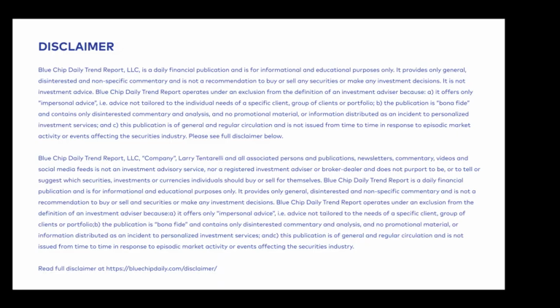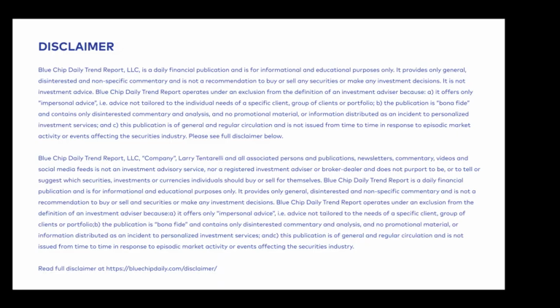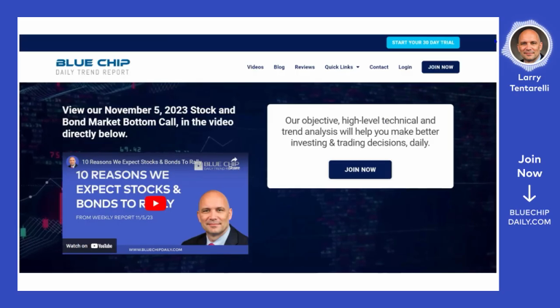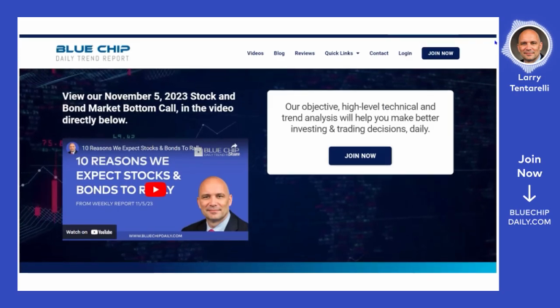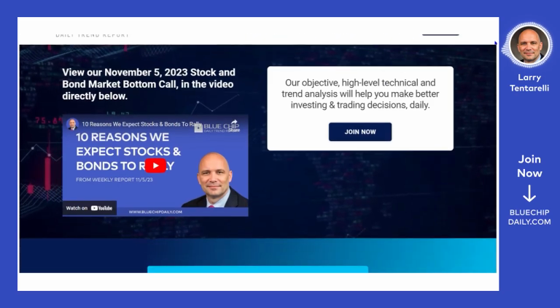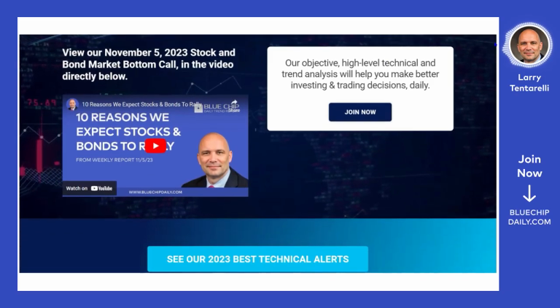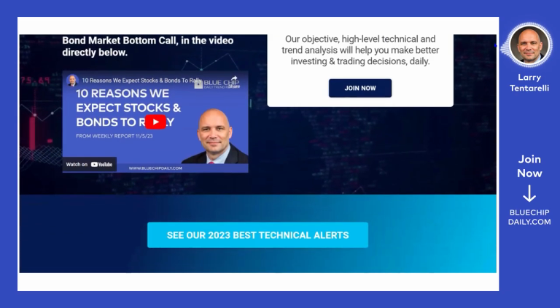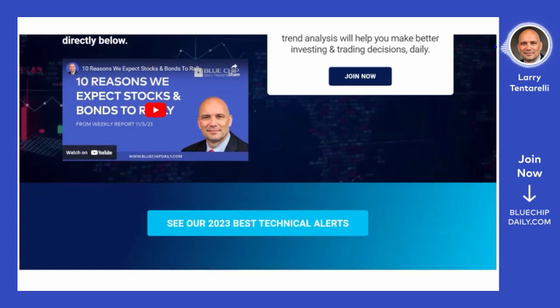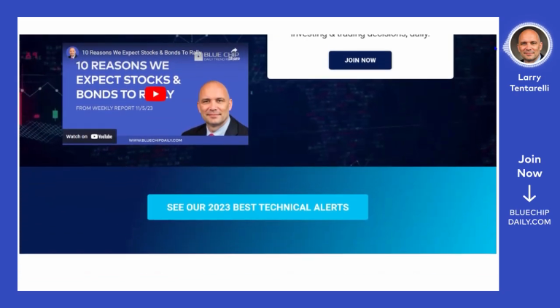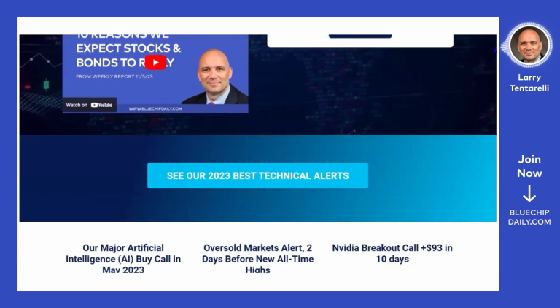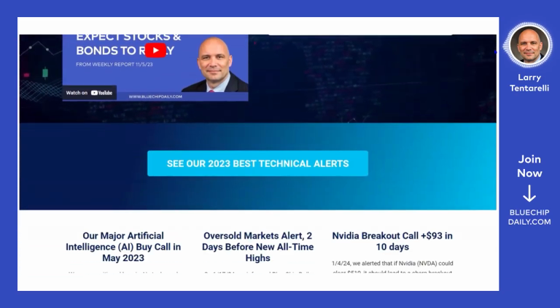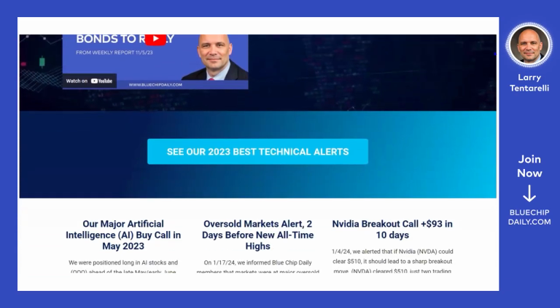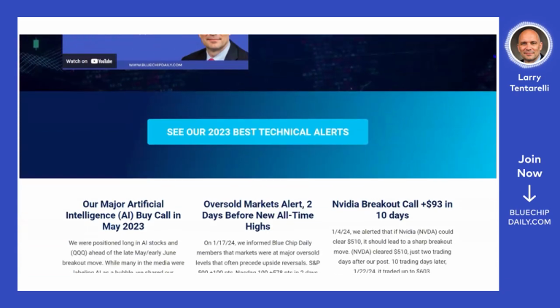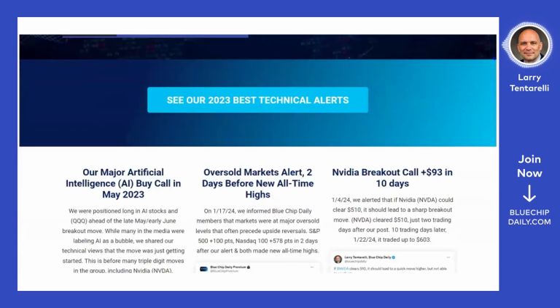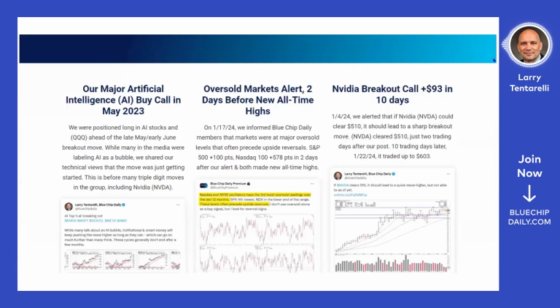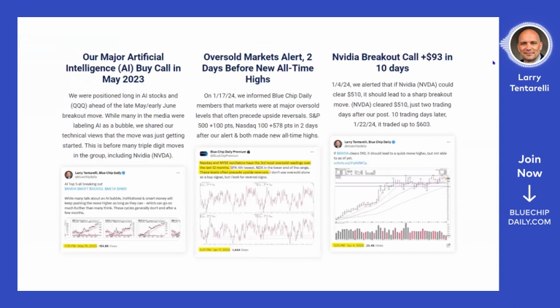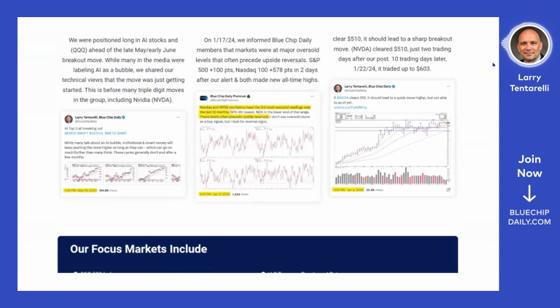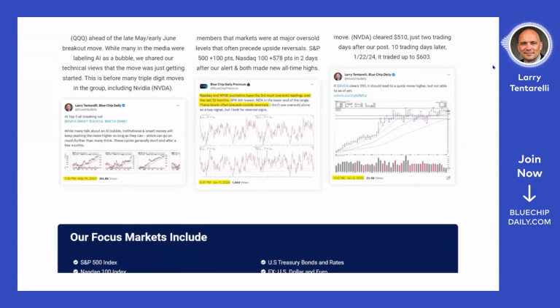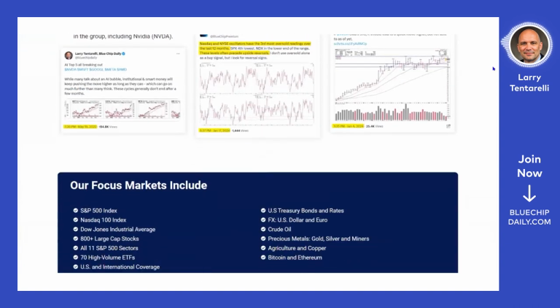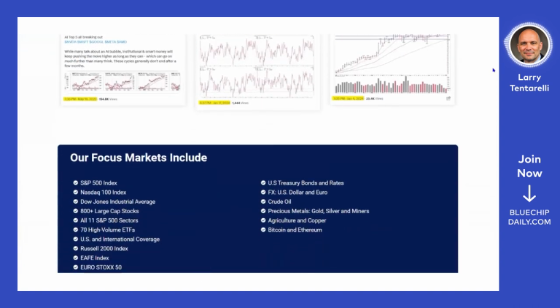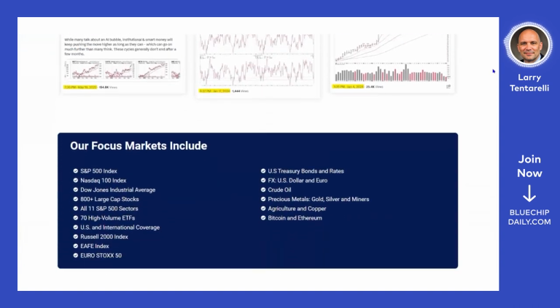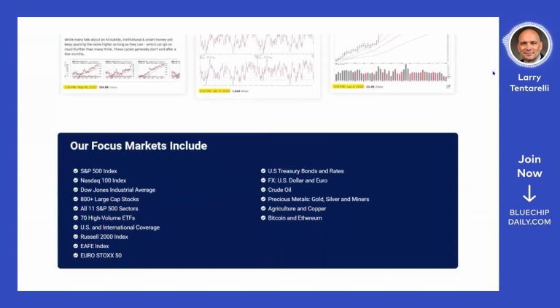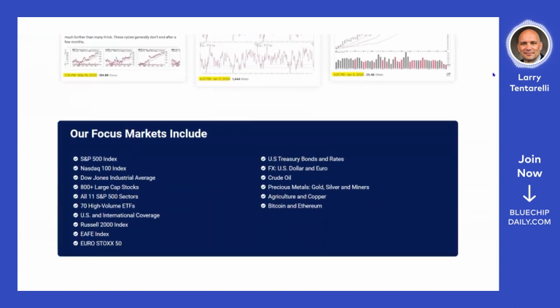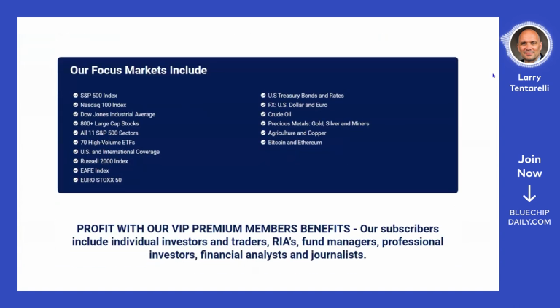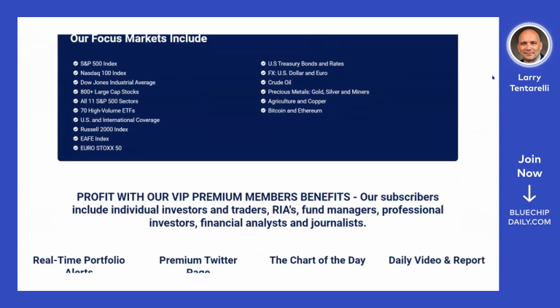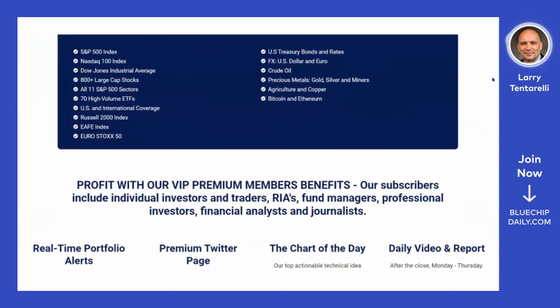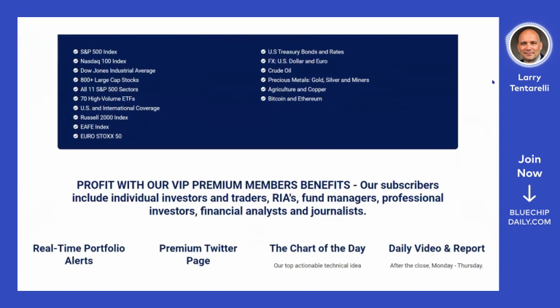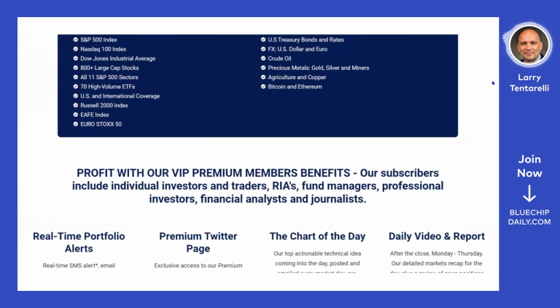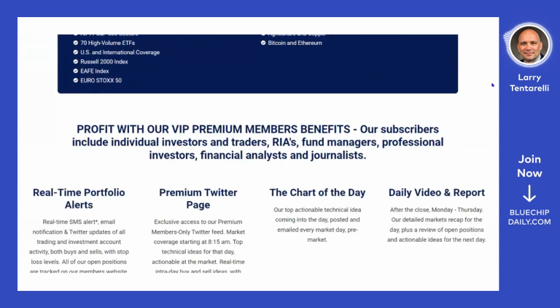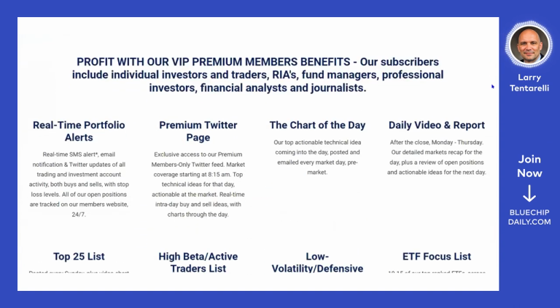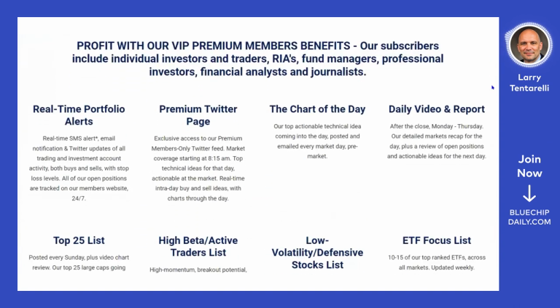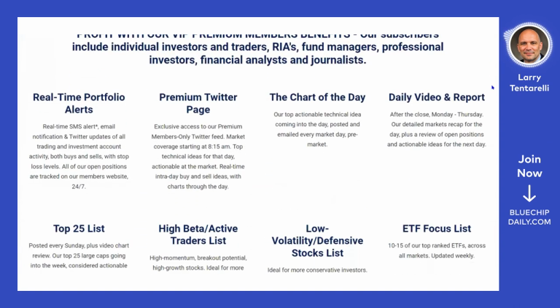This is Larry Tantarelli with a brief introductory video for the members' benefits of Blue Chip Daily Trend Report.